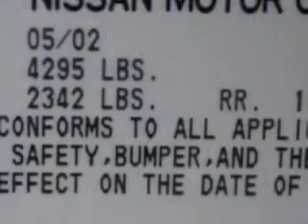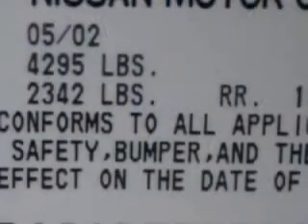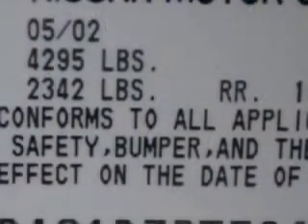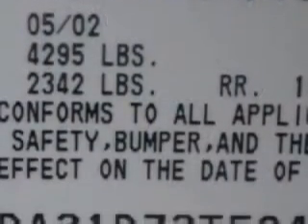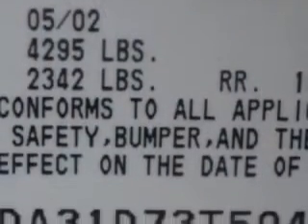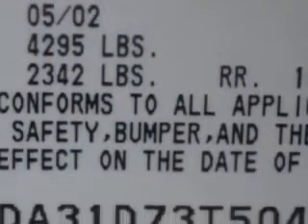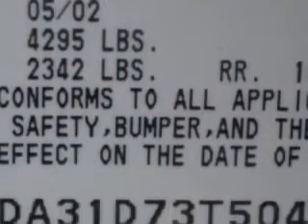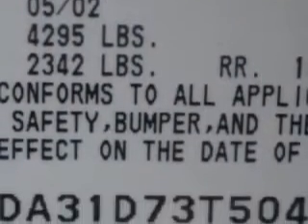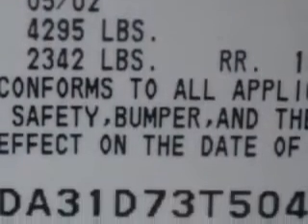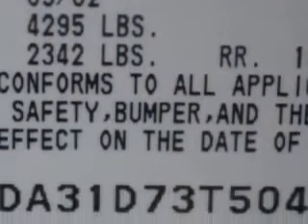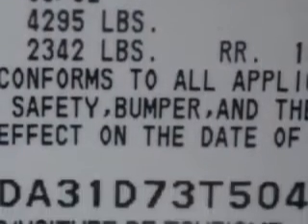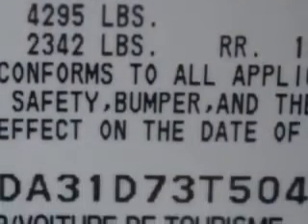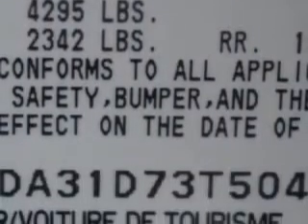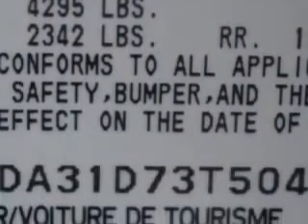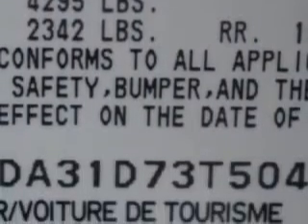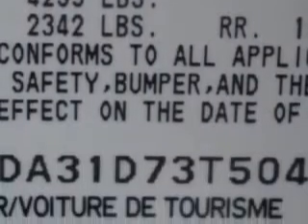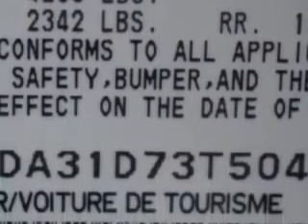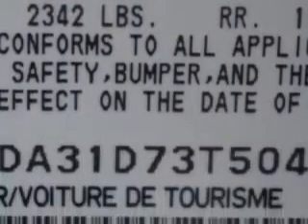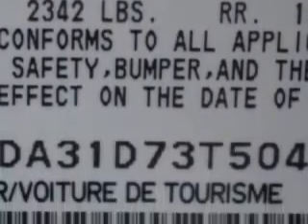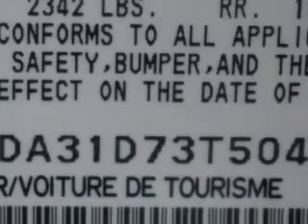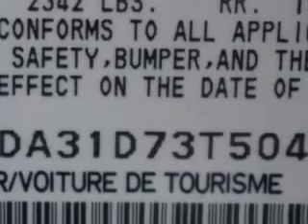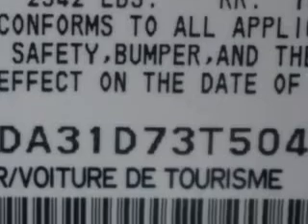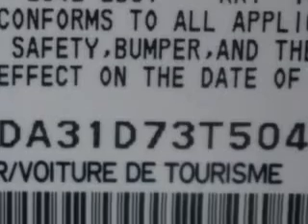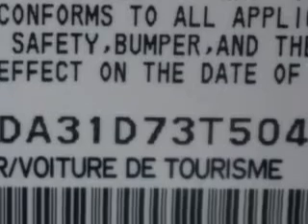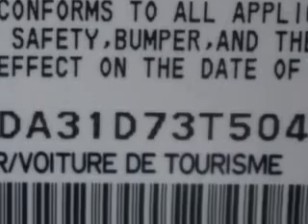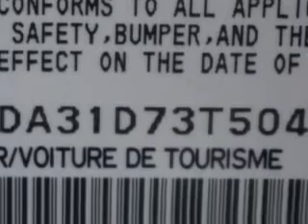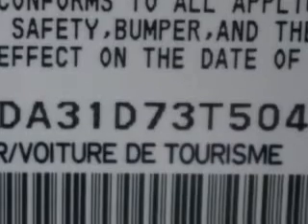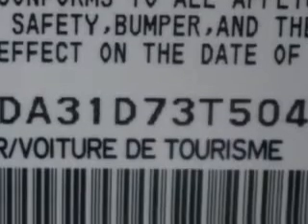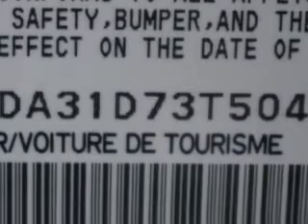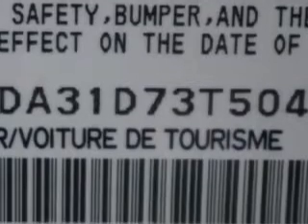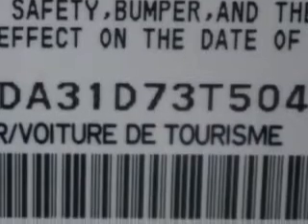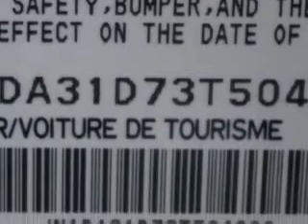Enjoy the drive and have peace of mind in this 03 Nissan Maxima. See us at Beach Cars today.